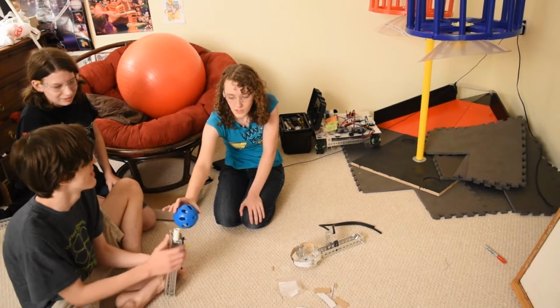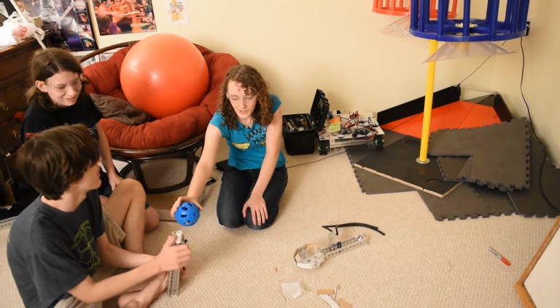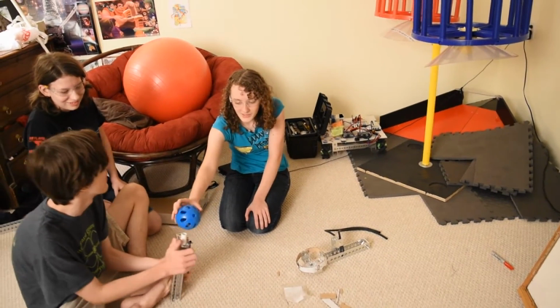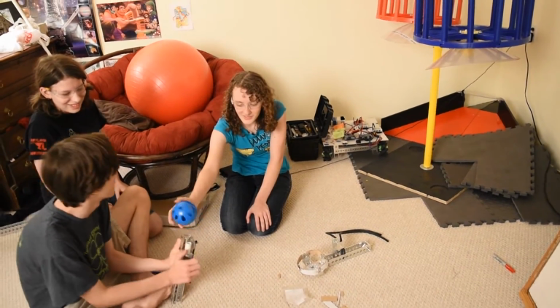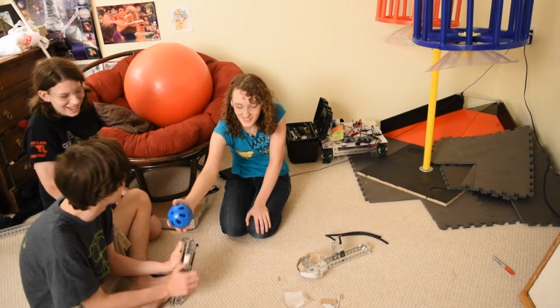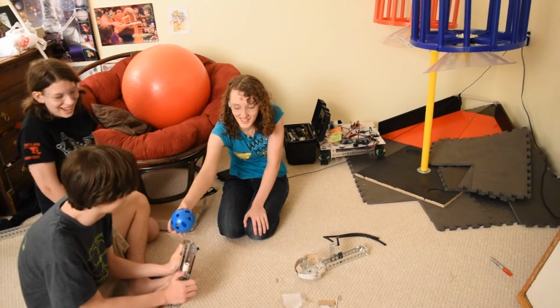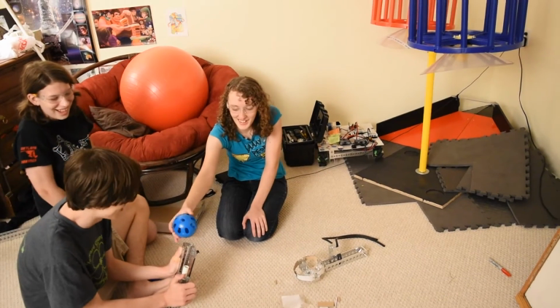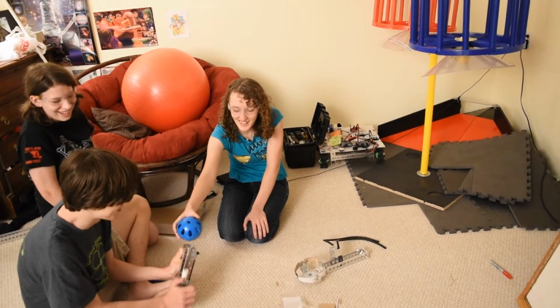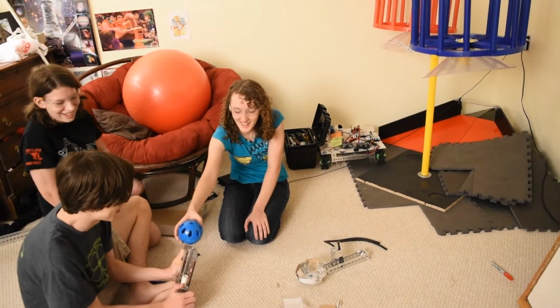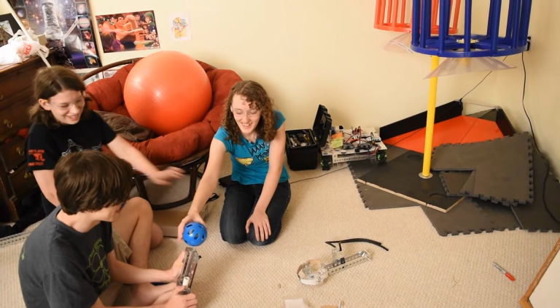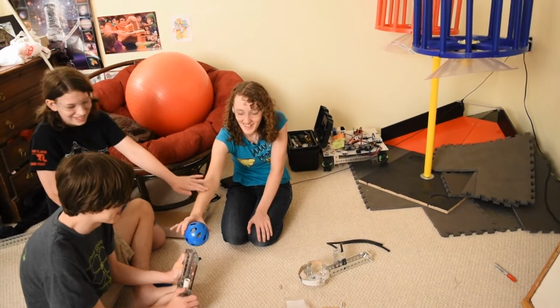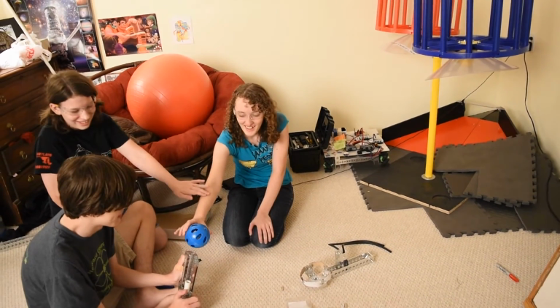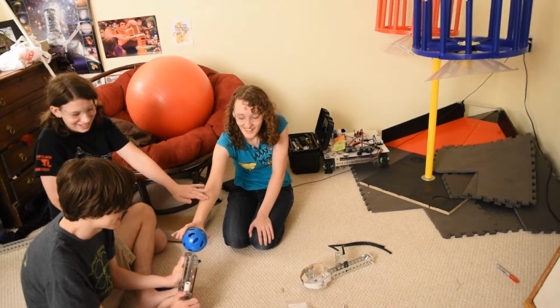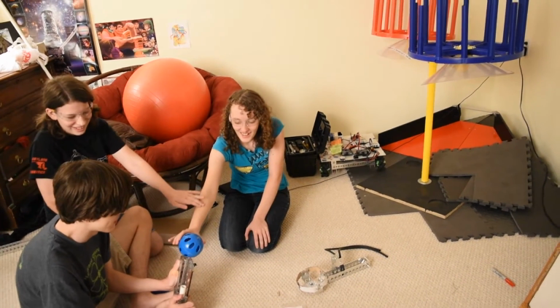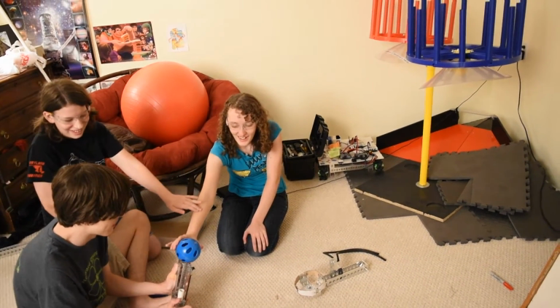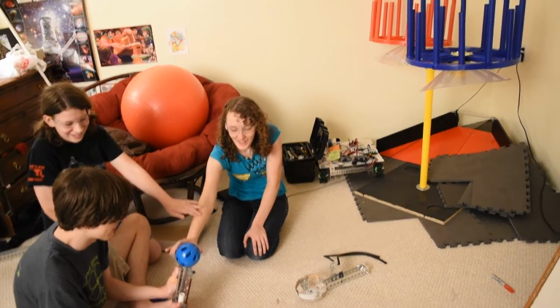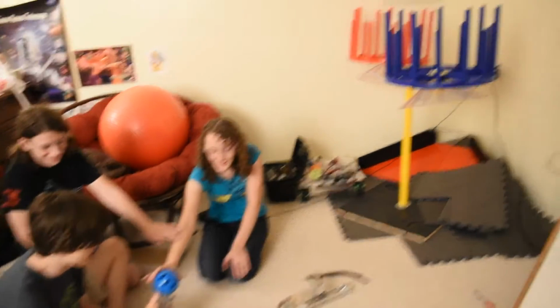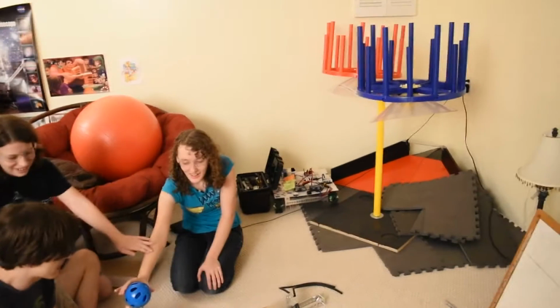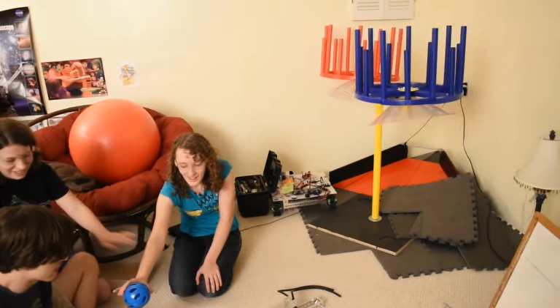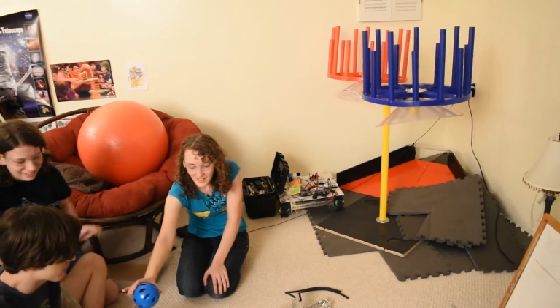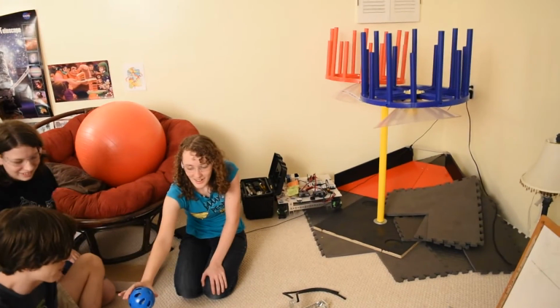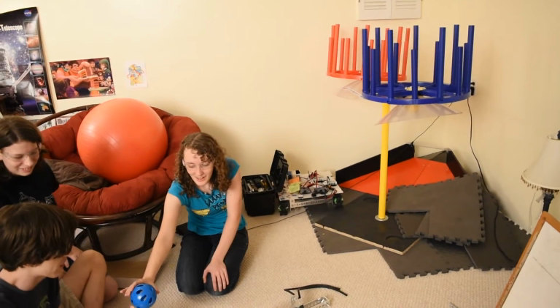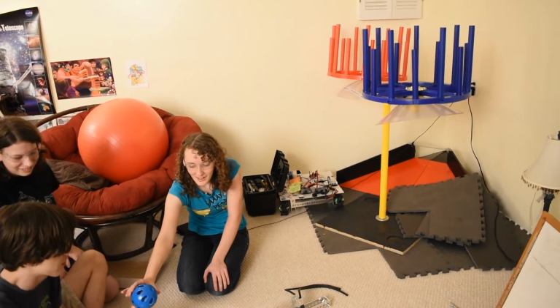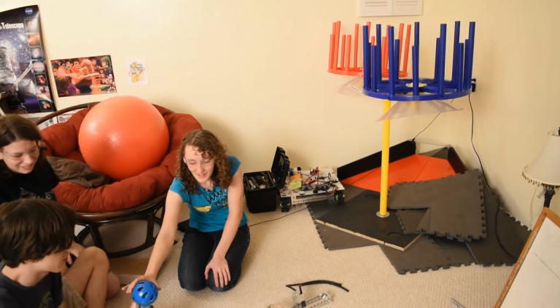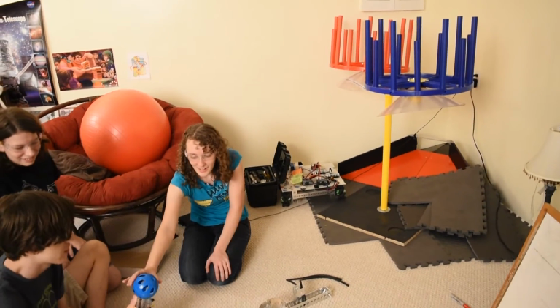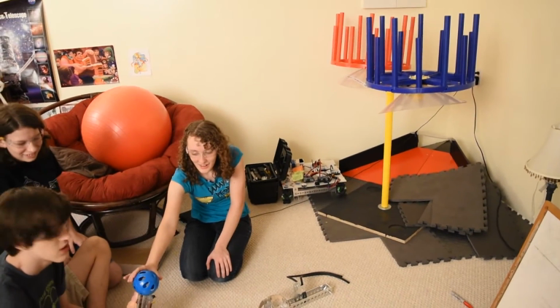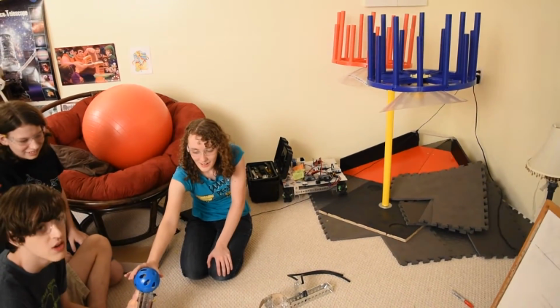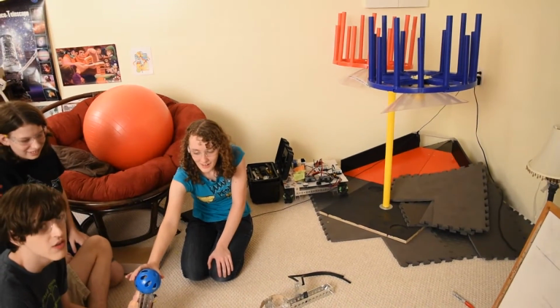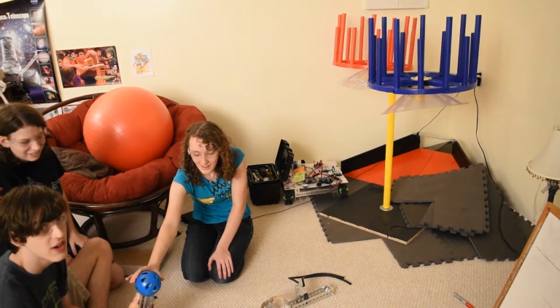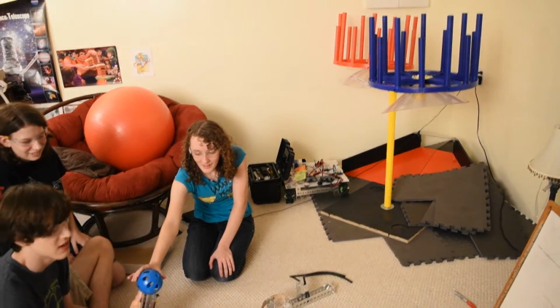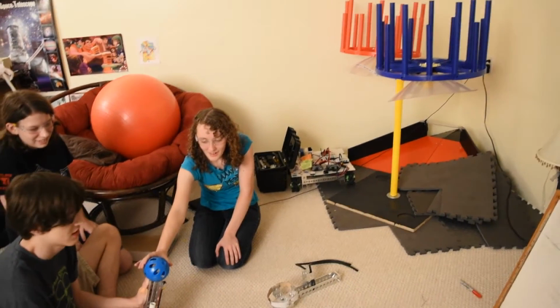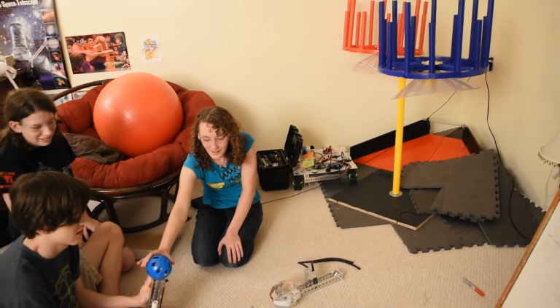I like it, I like it. It's a good idea. You need to be very close. Ready? Yep.